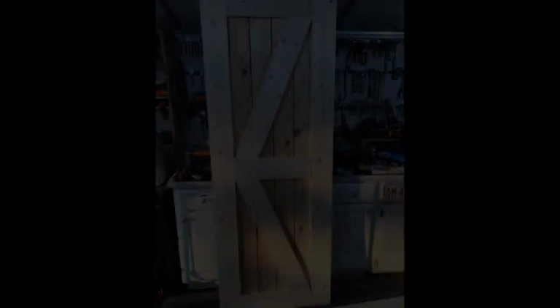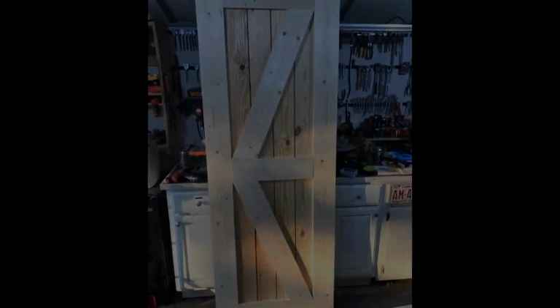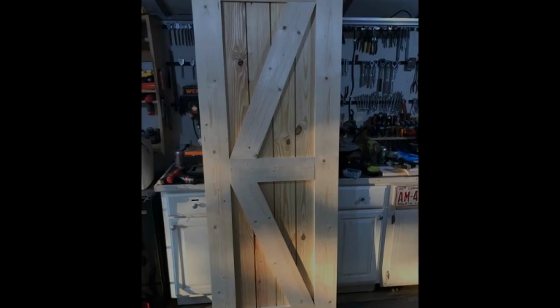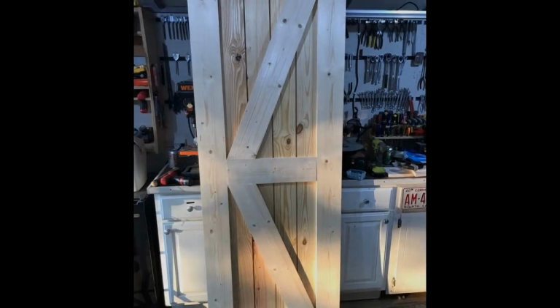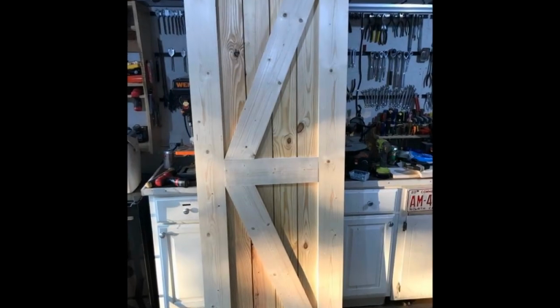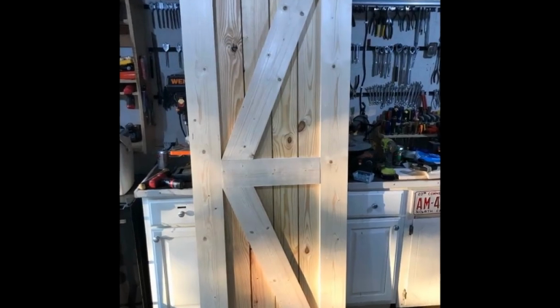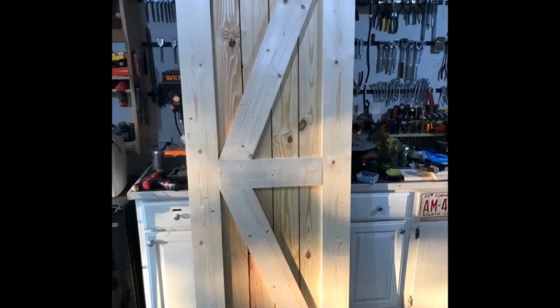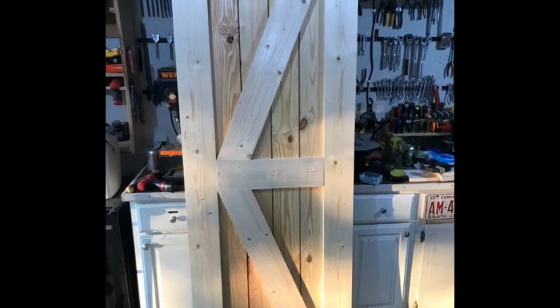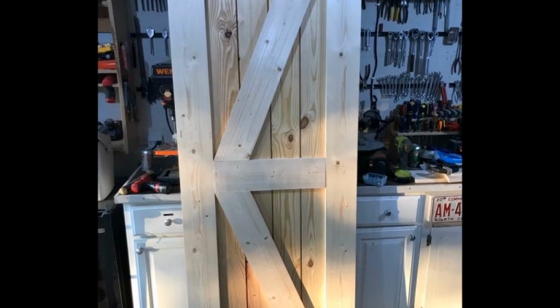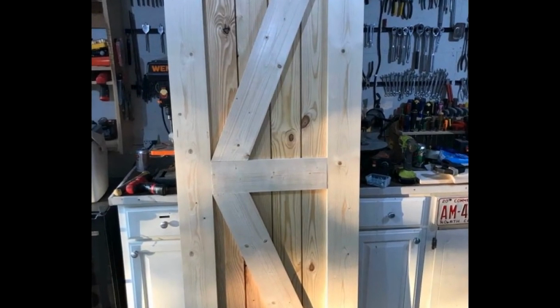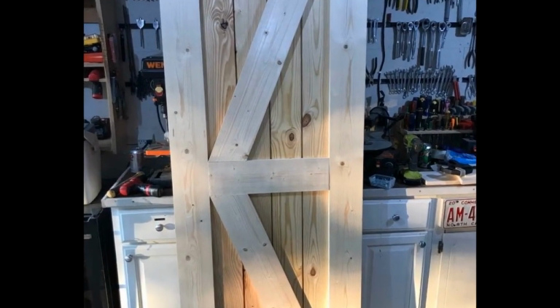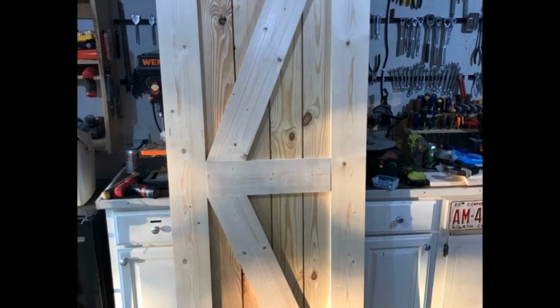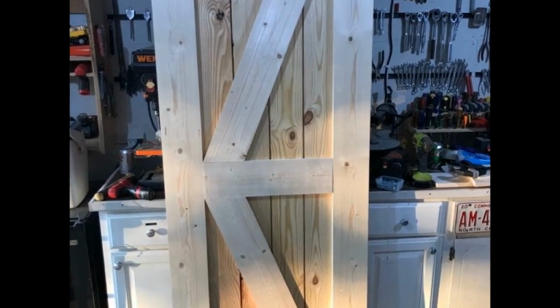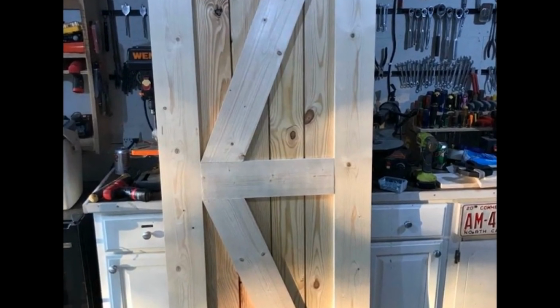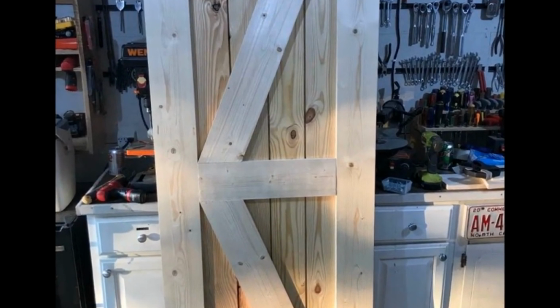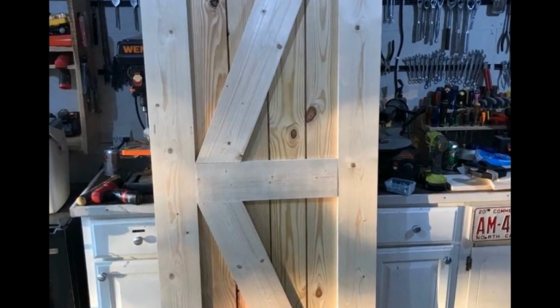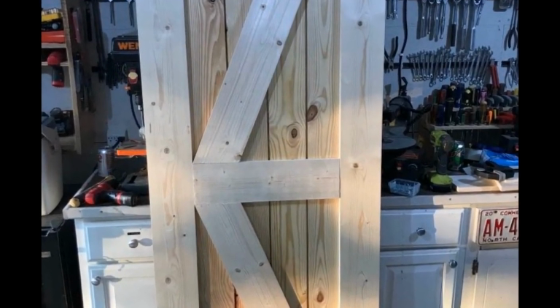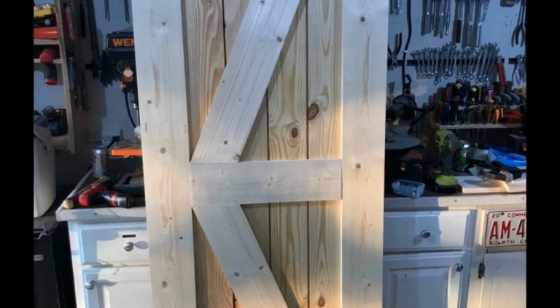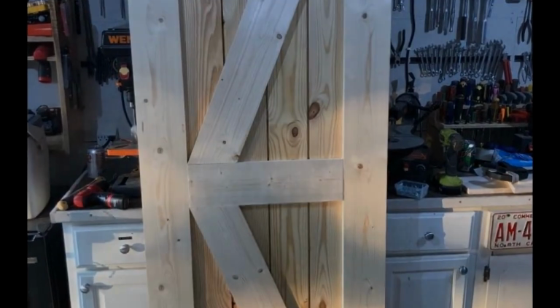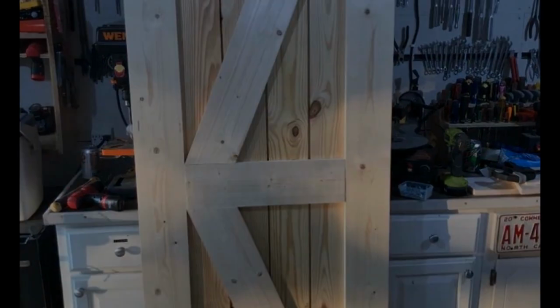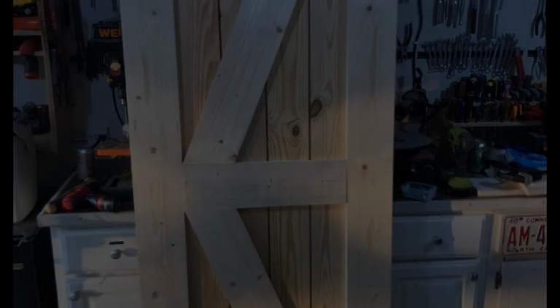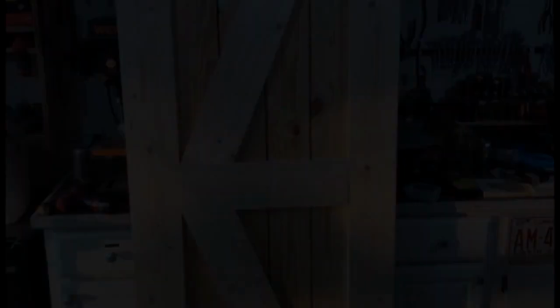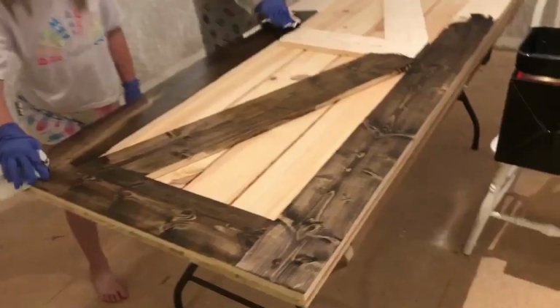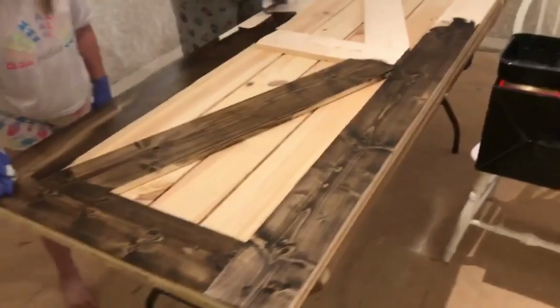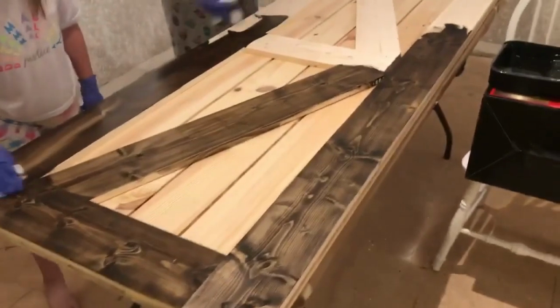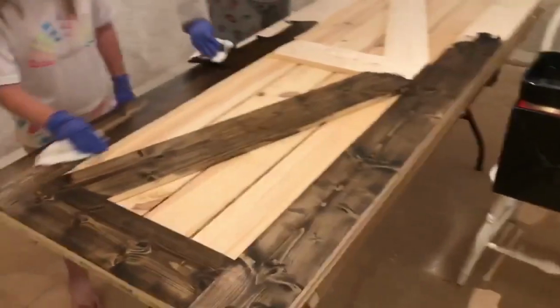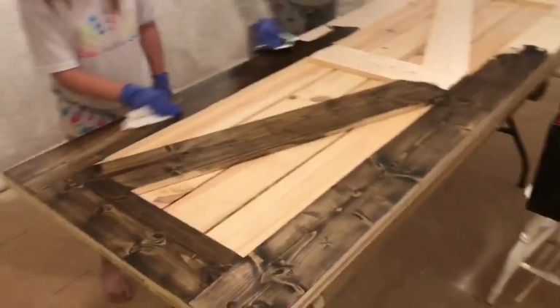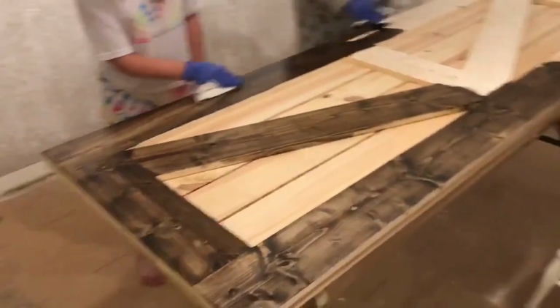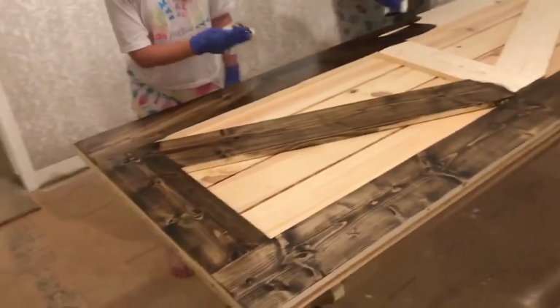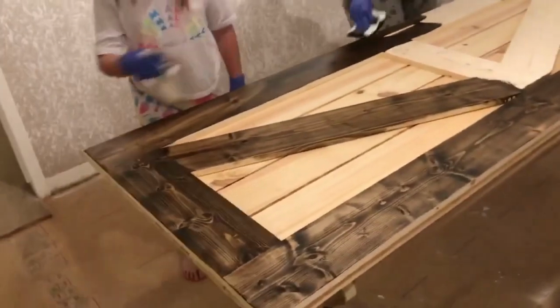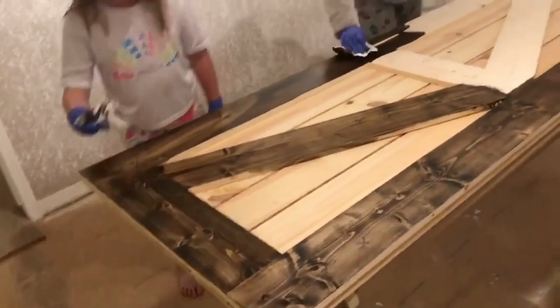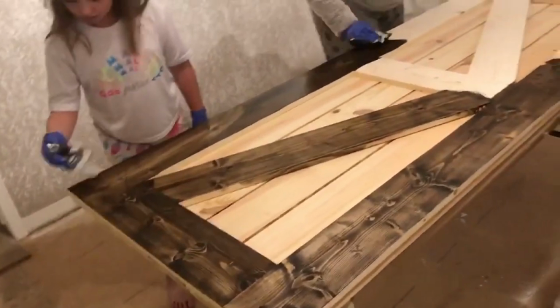We took the doors out, sanded them down to 120 grit, then took them inside and started to stain them.